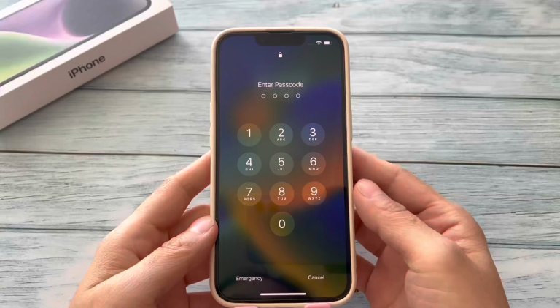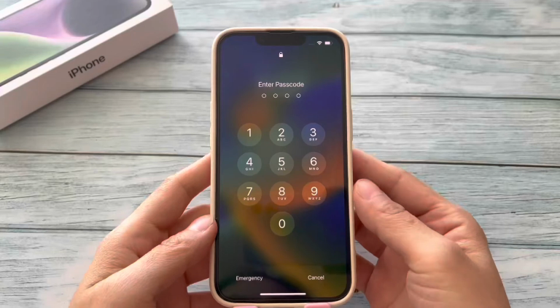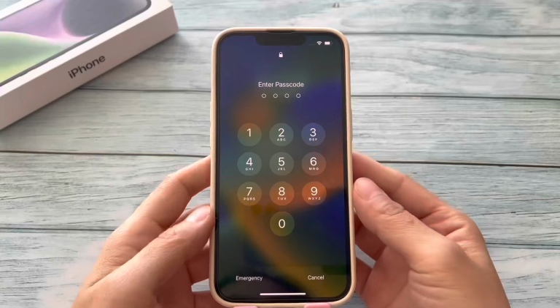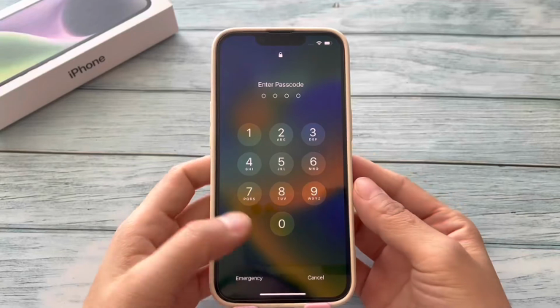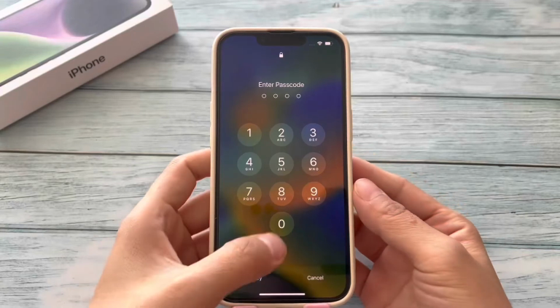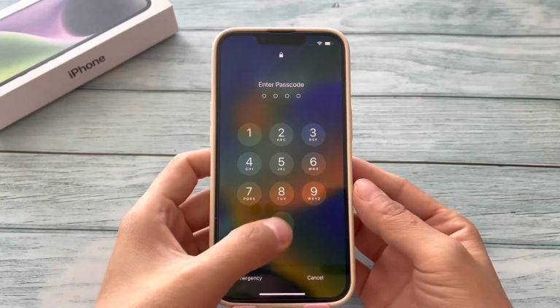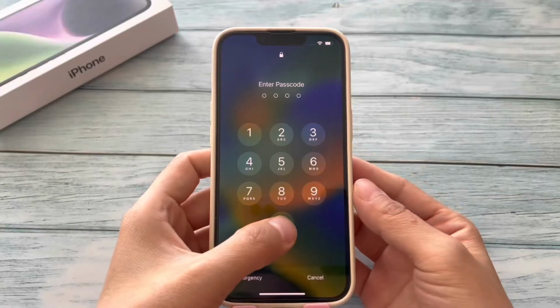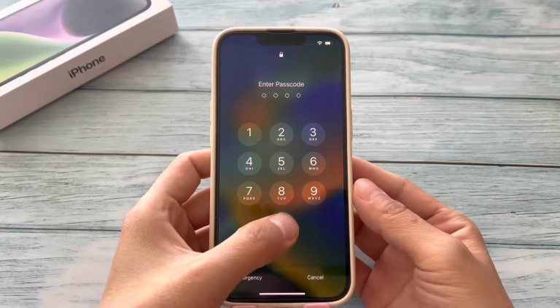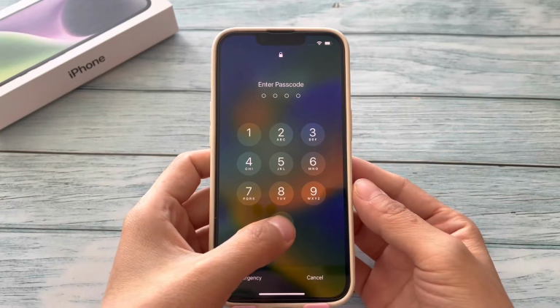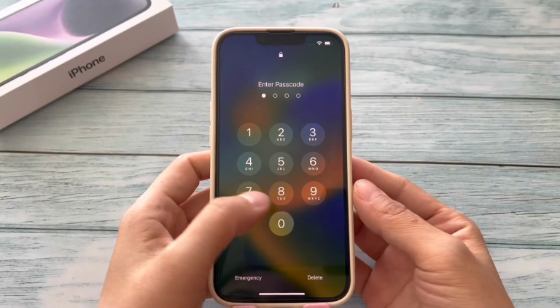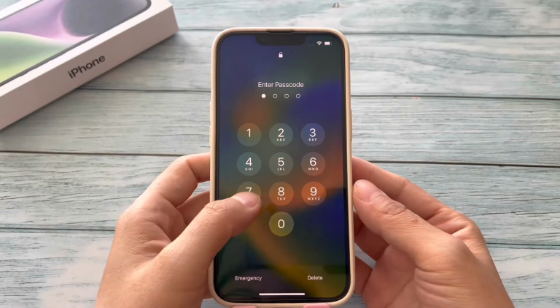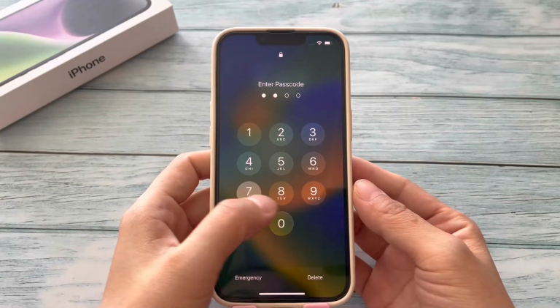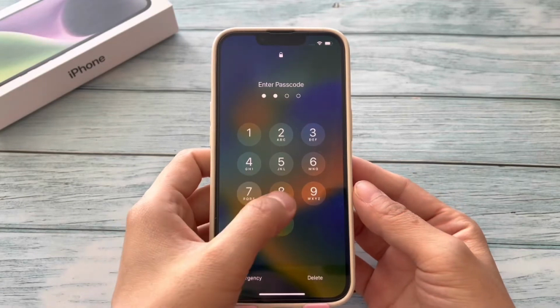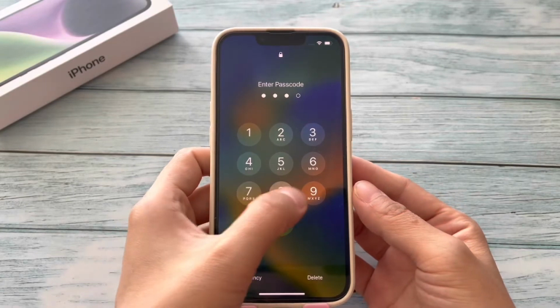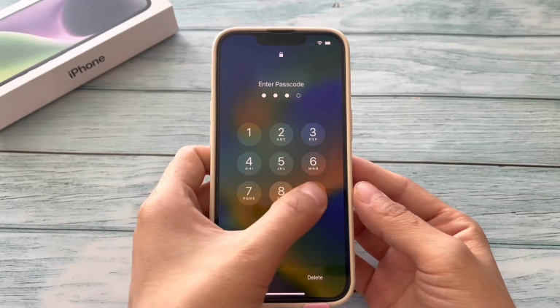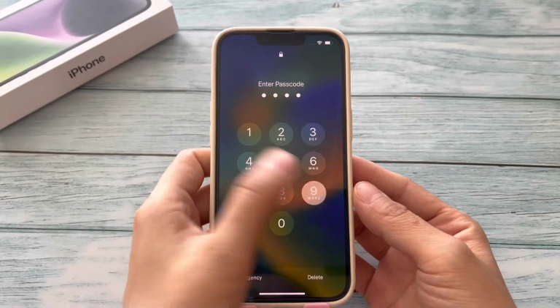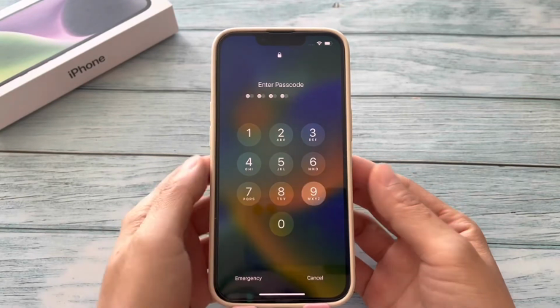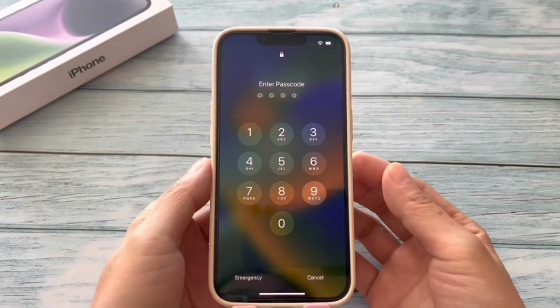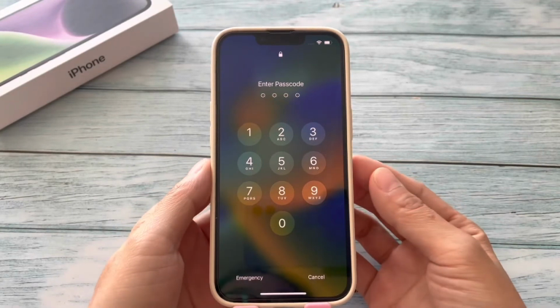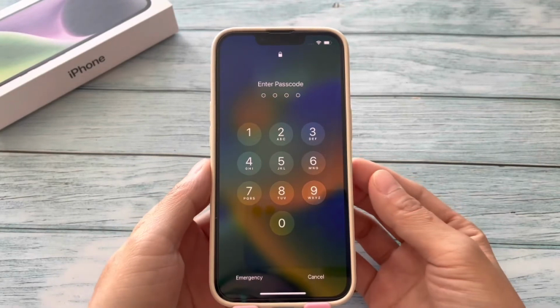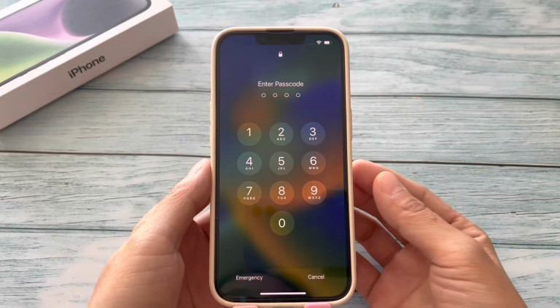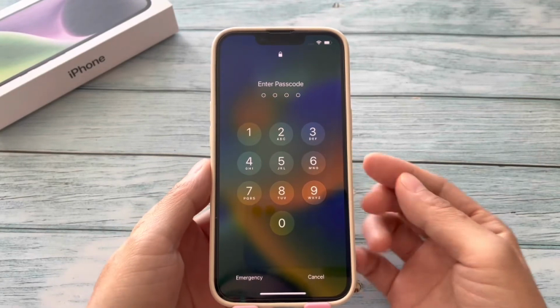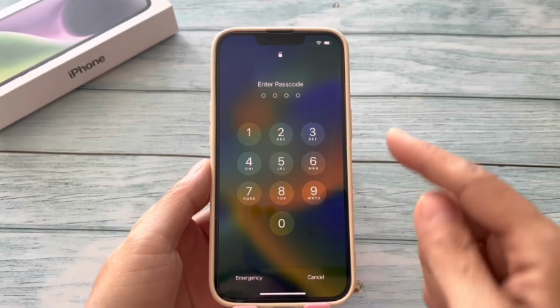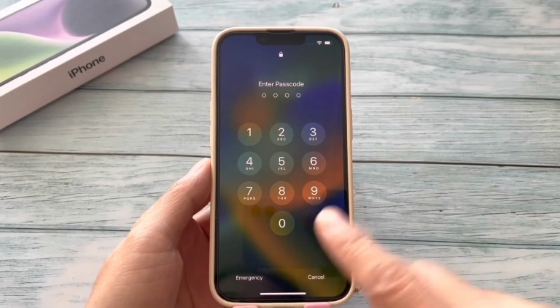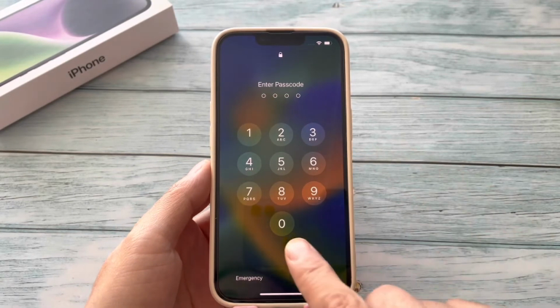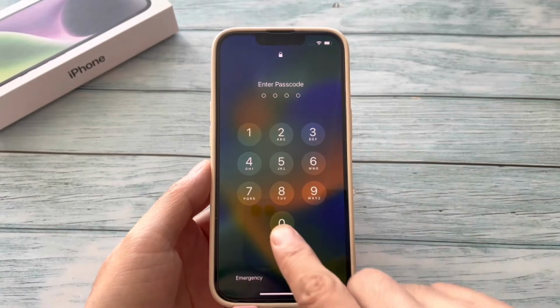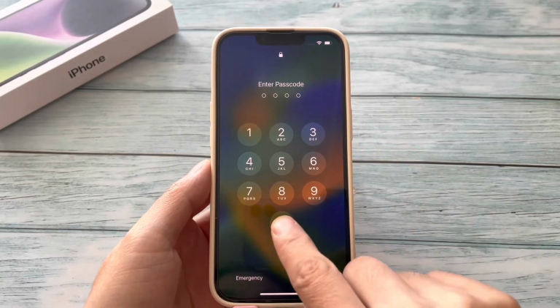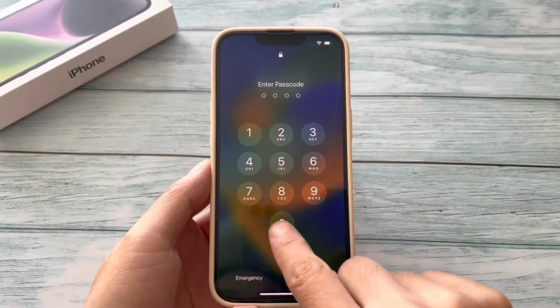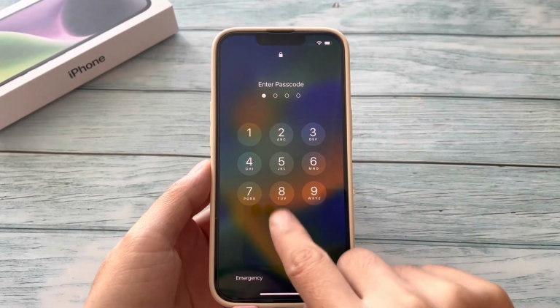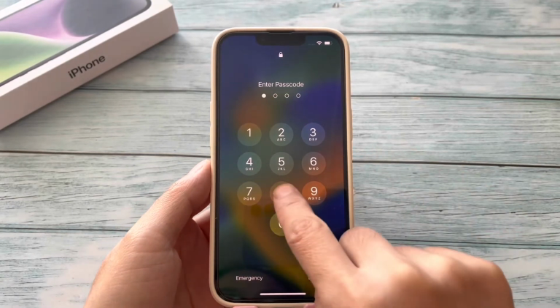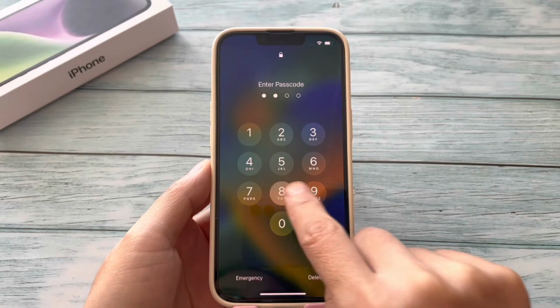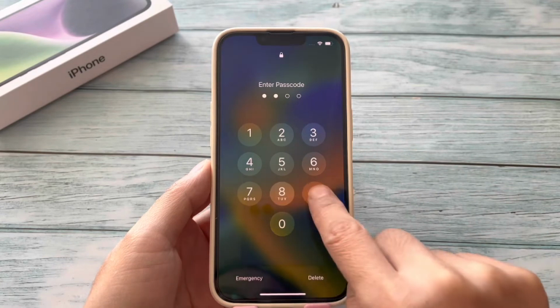Hi, Amanda here. How to erase your iPhone when it's unavailable?